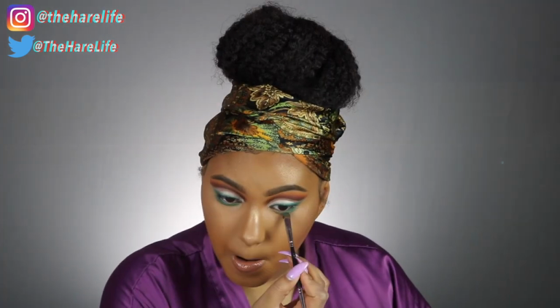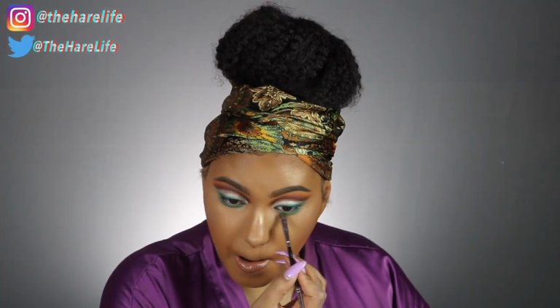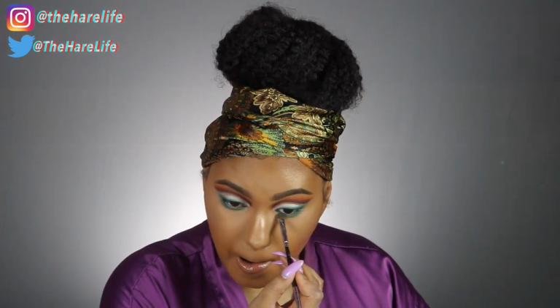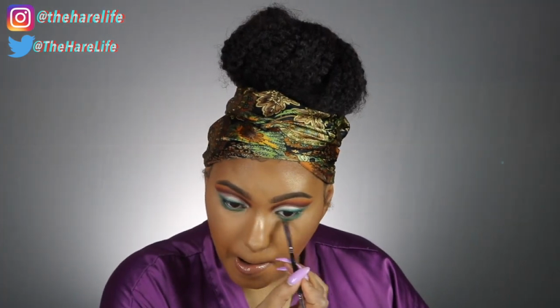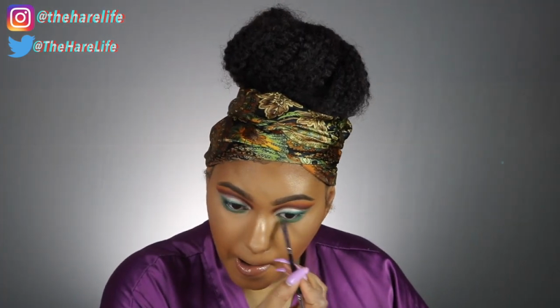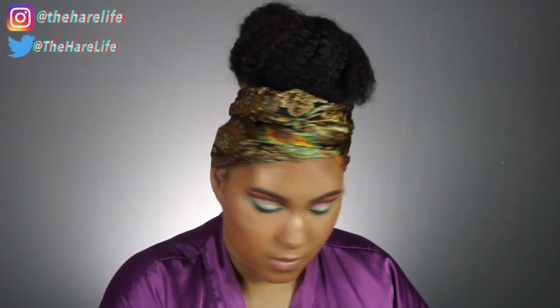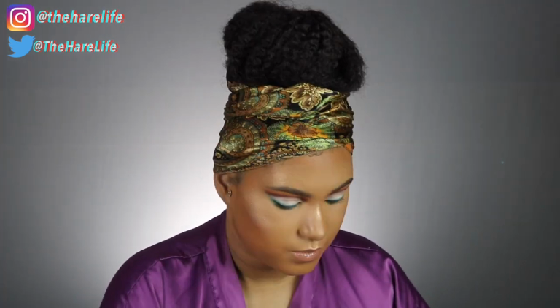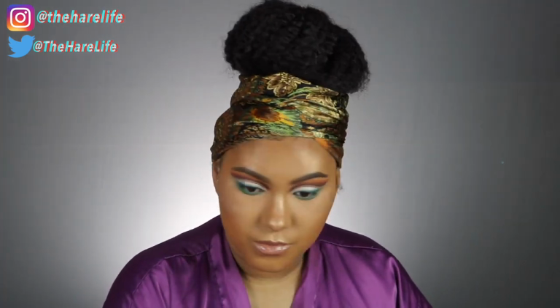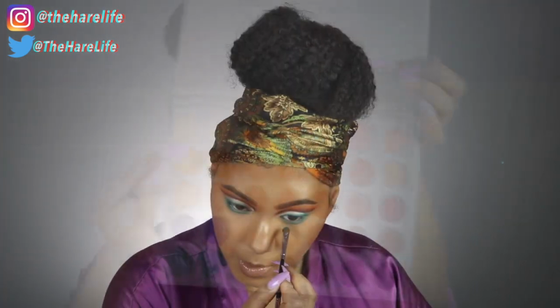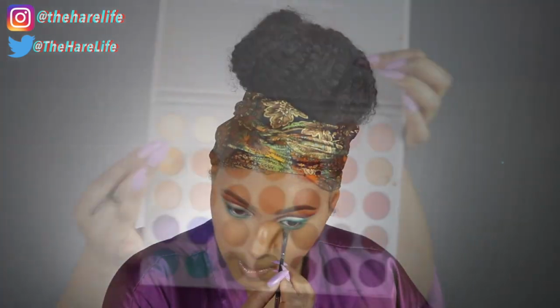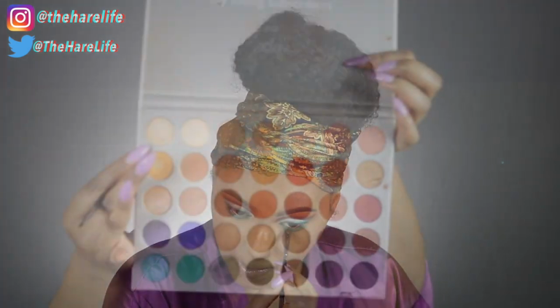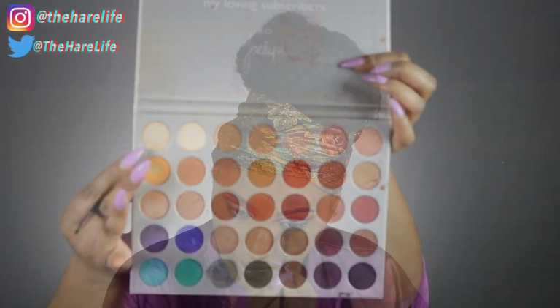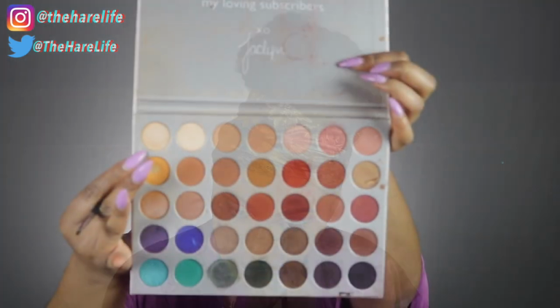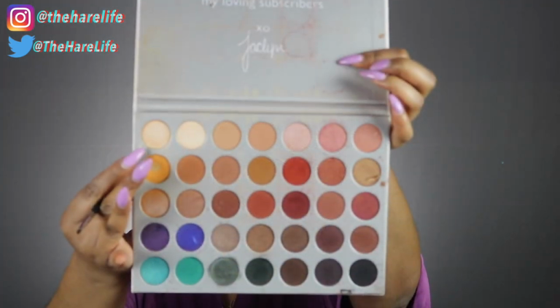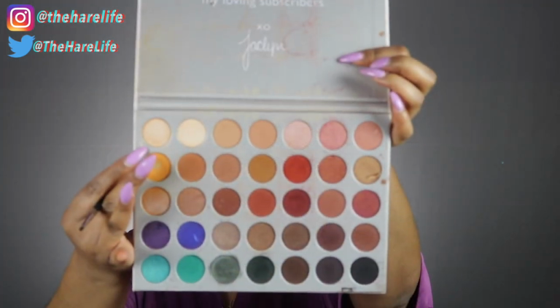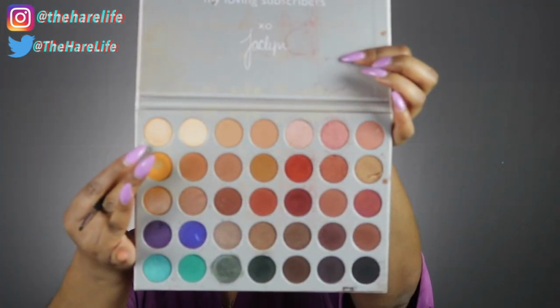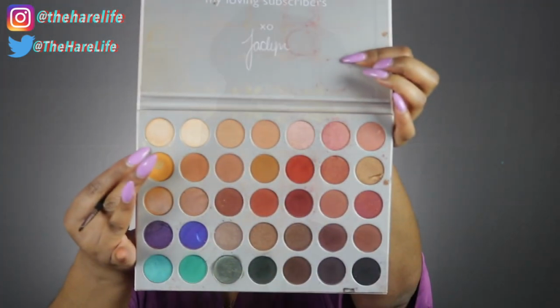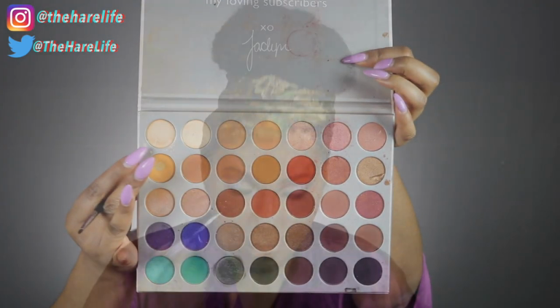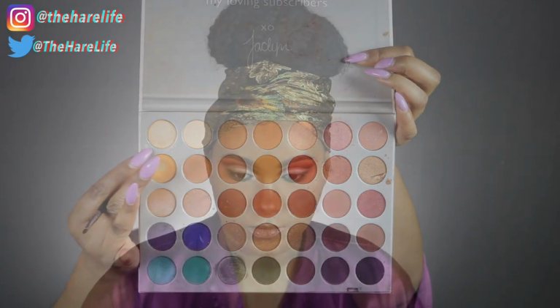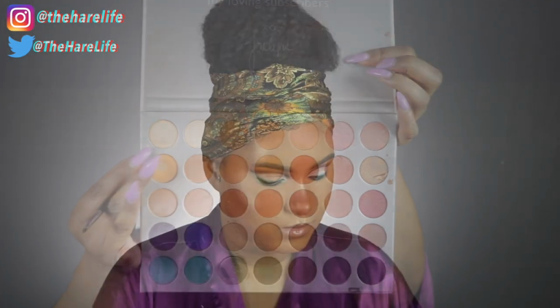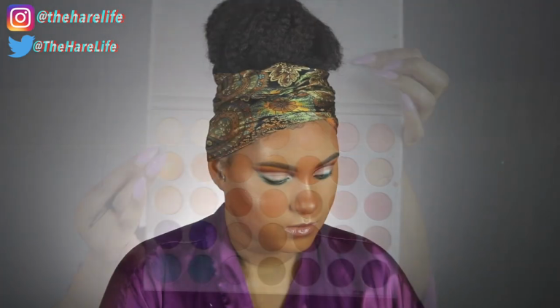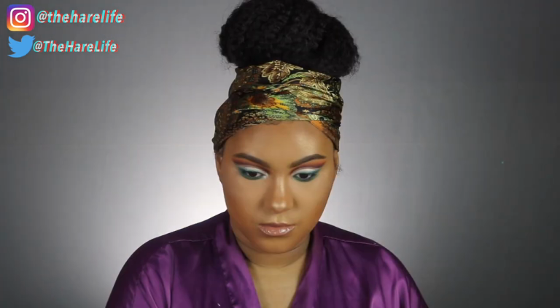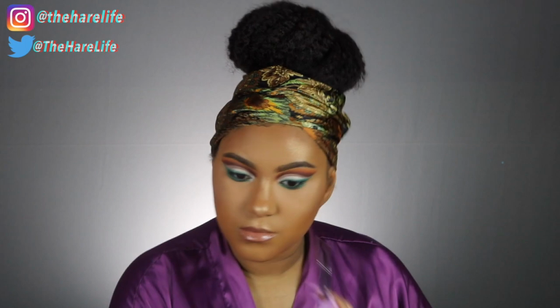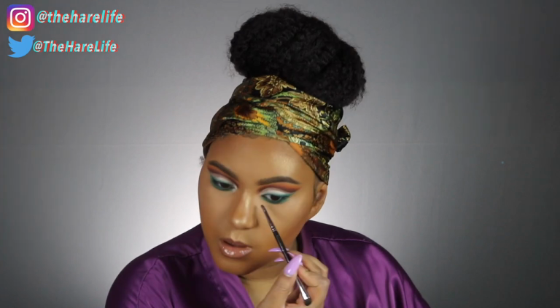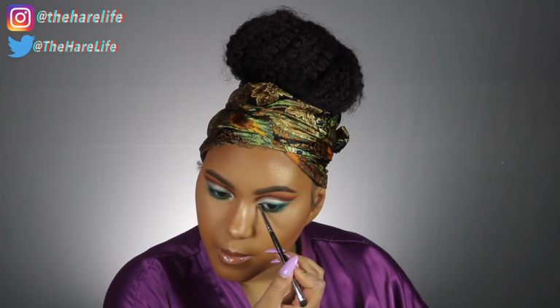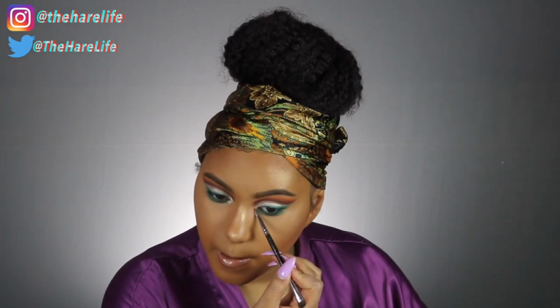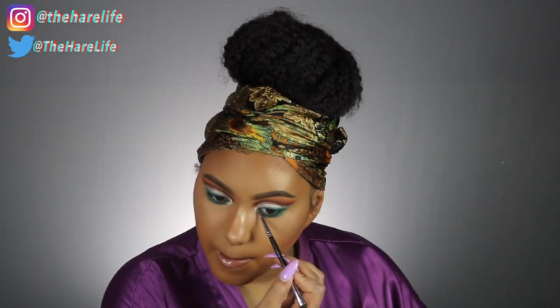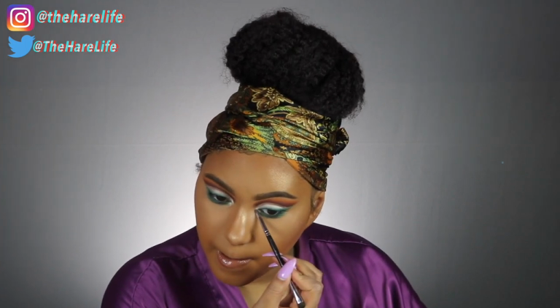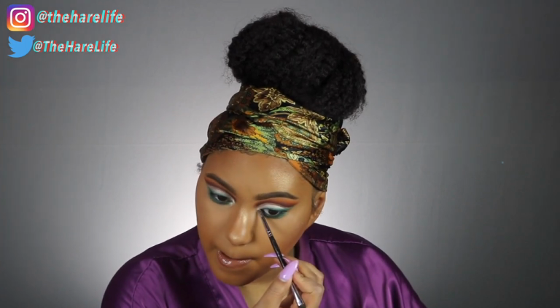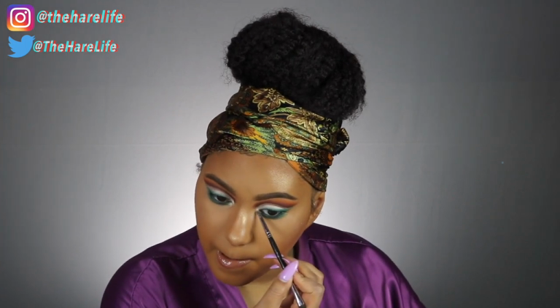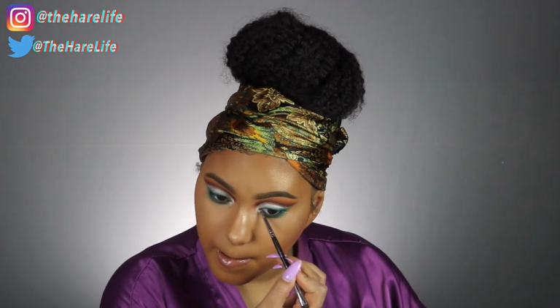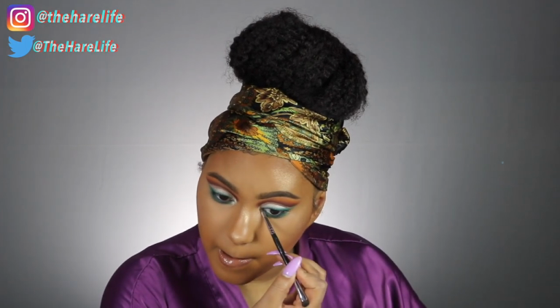Now I'm taking the shade Enlight to use as my inner corner highlight to open up my eyes a little bit more.